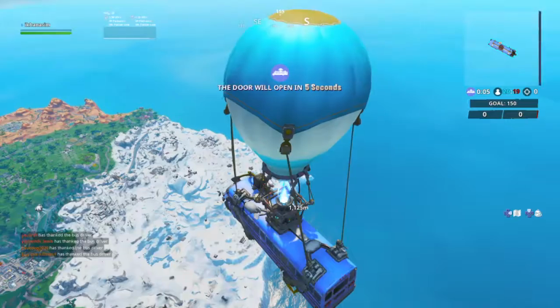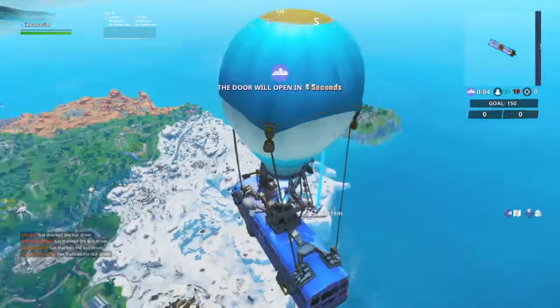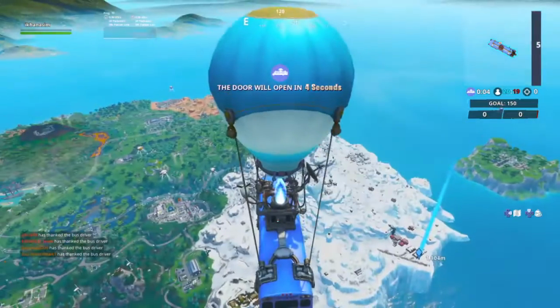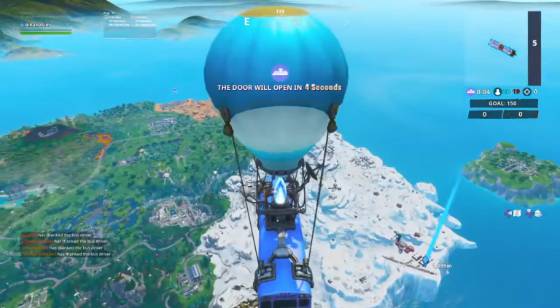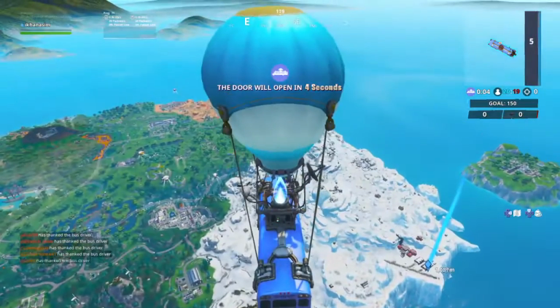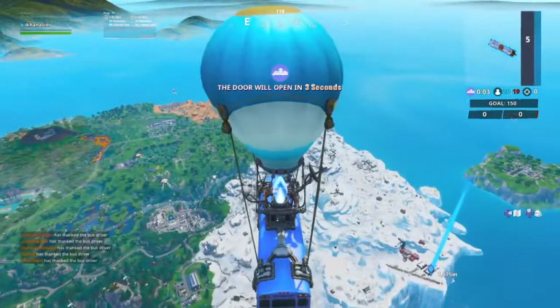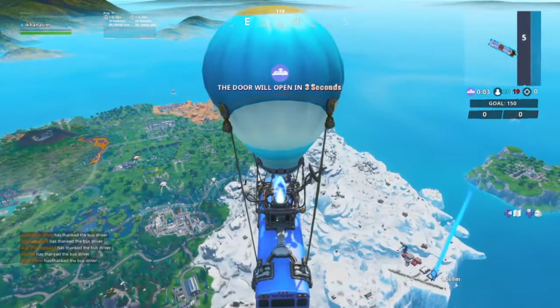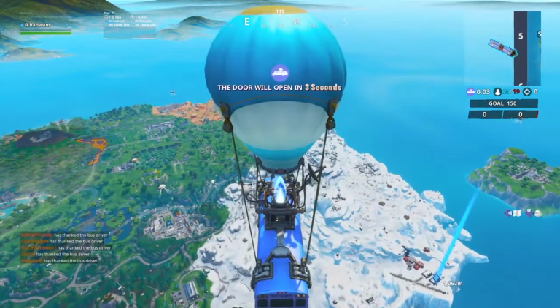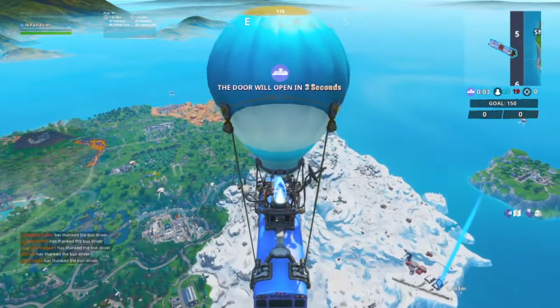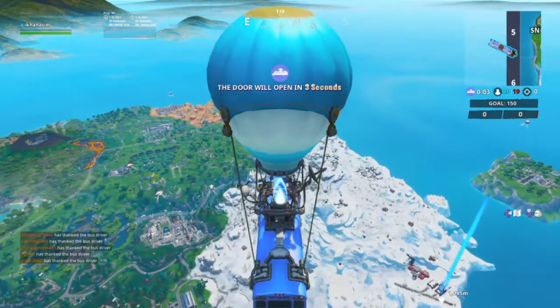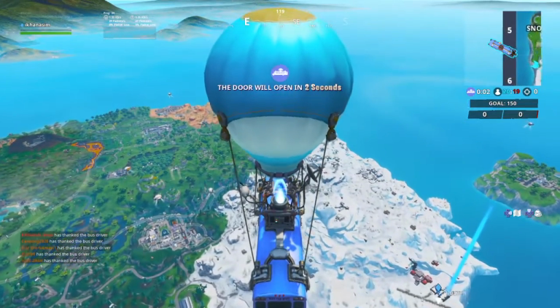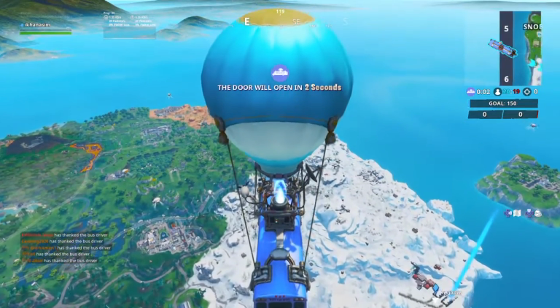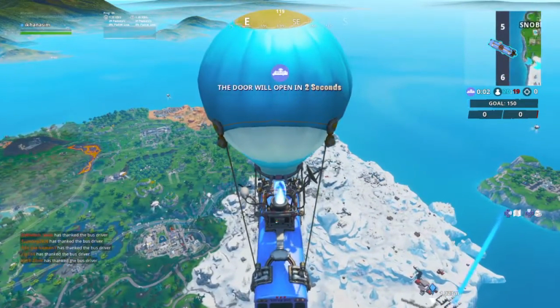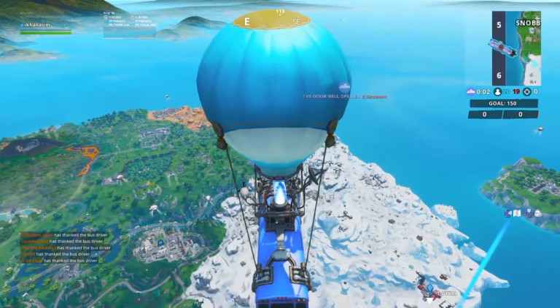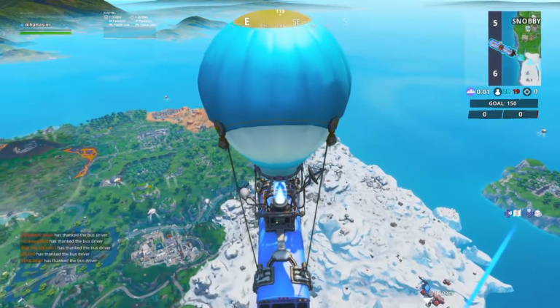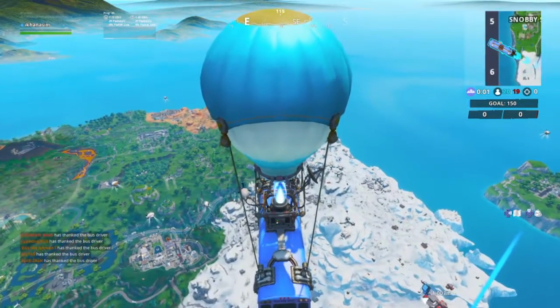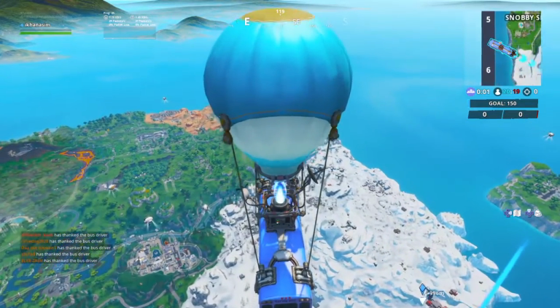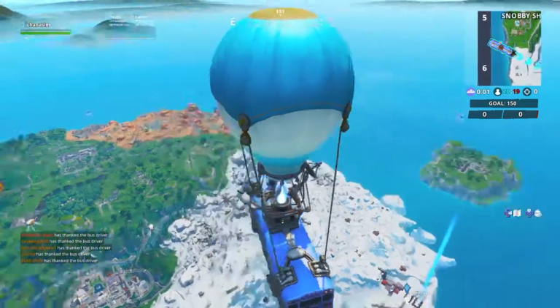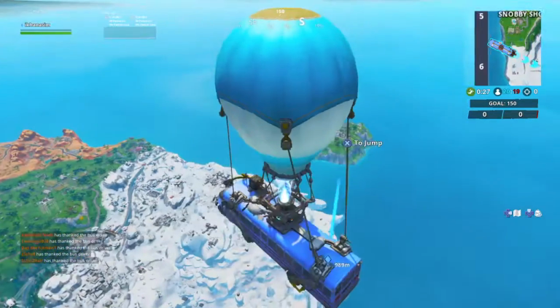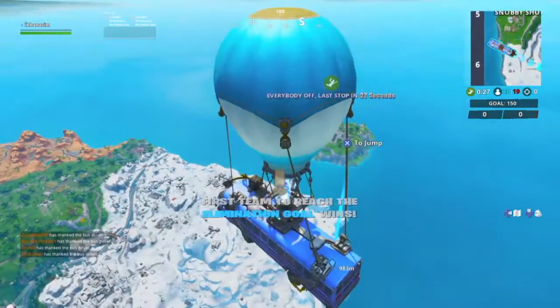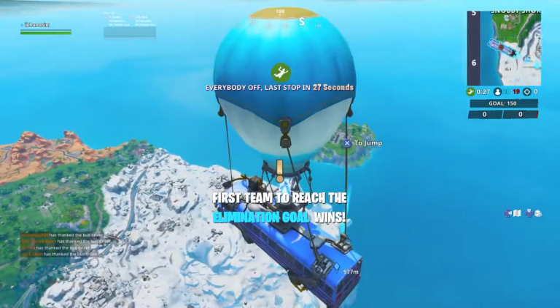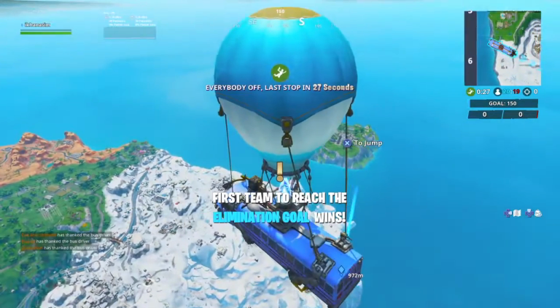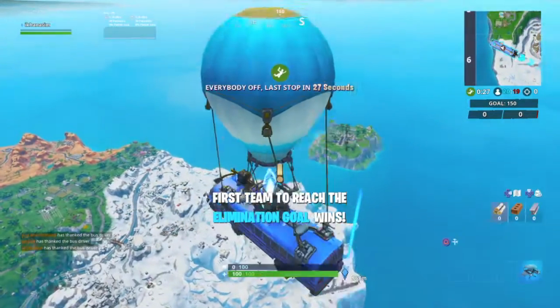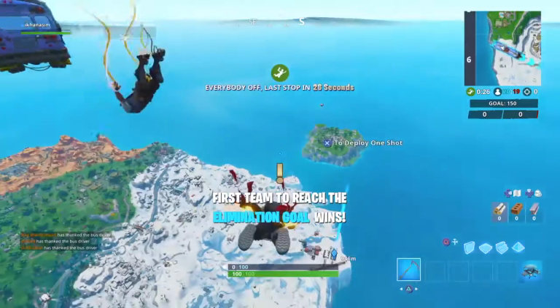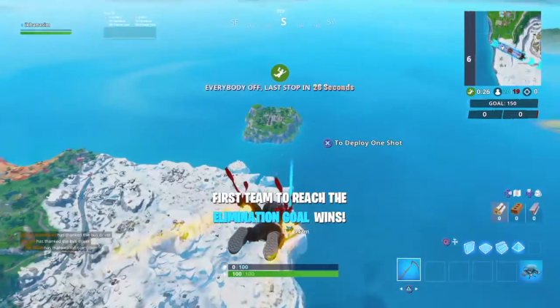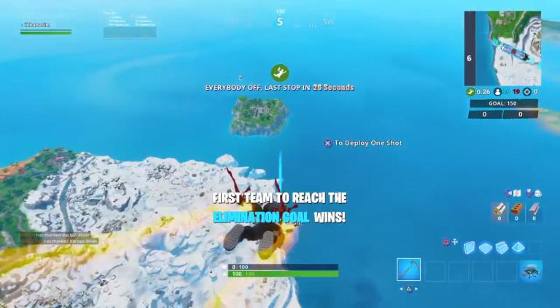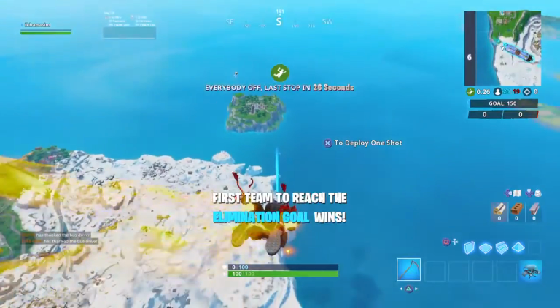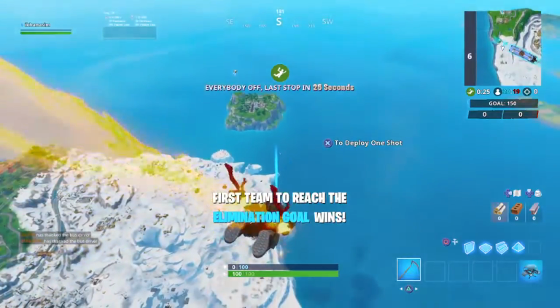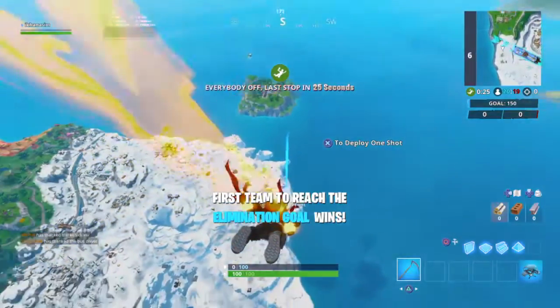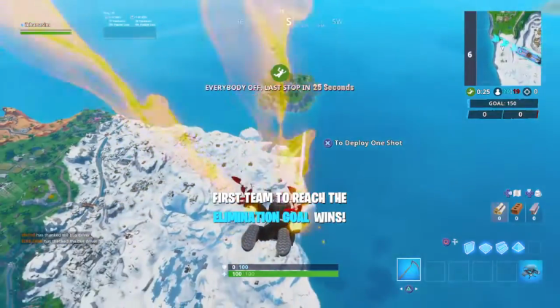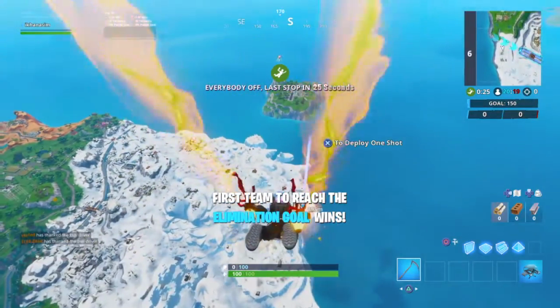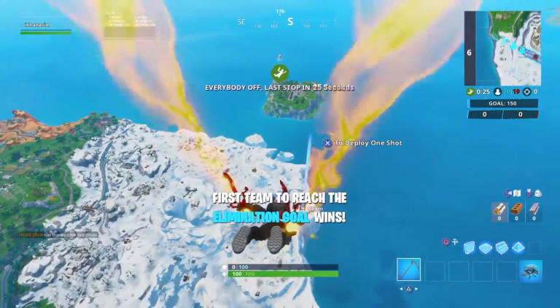Hello guys and welcome back to my channel. Today I'm going to show you a 4bite hashtag 75, and it's found within an airport hangar.